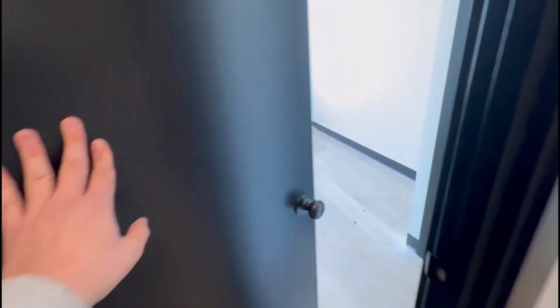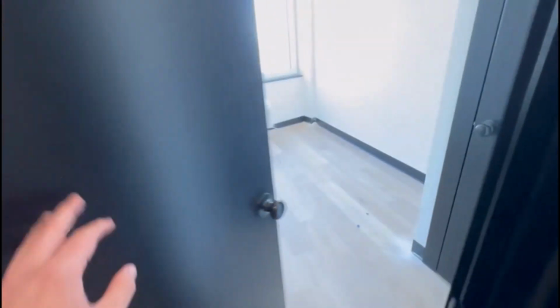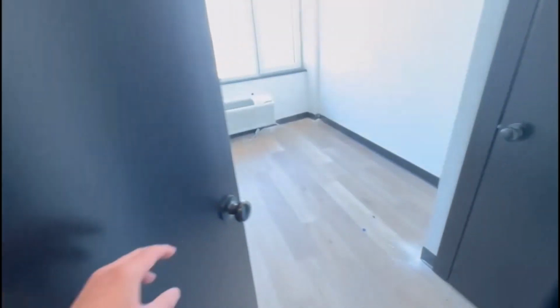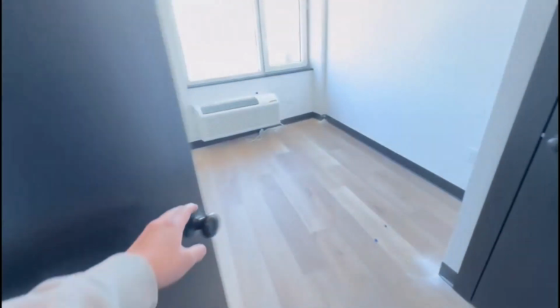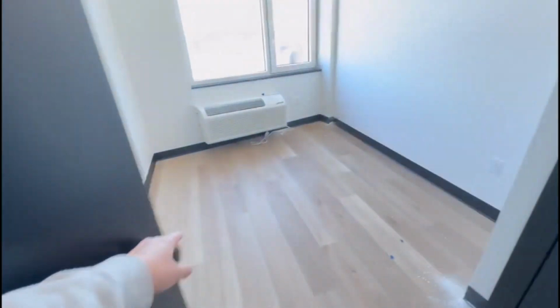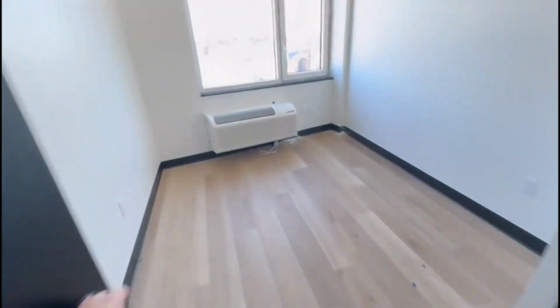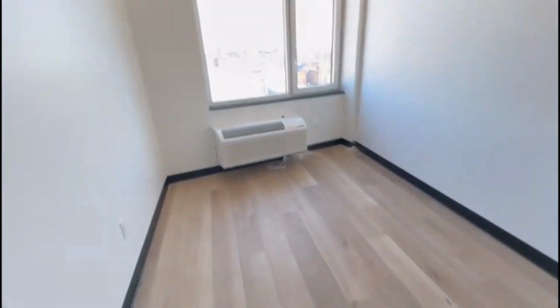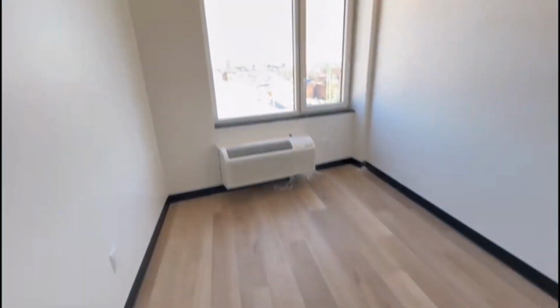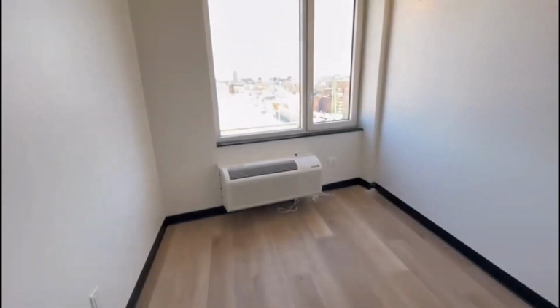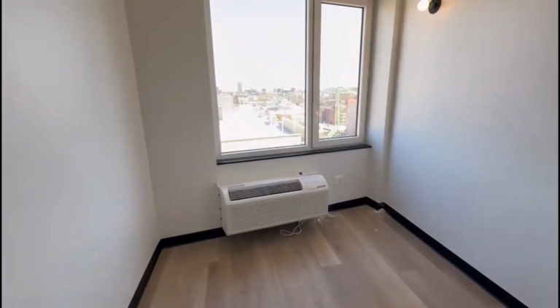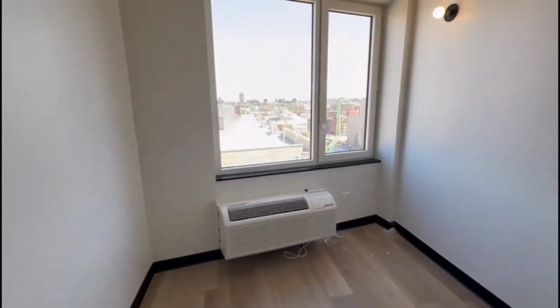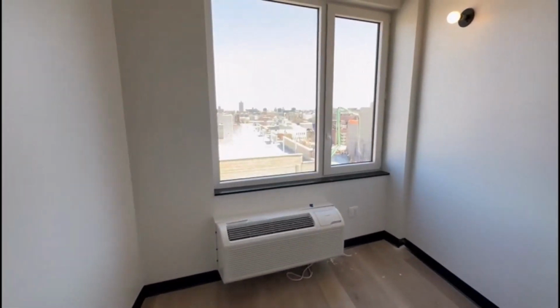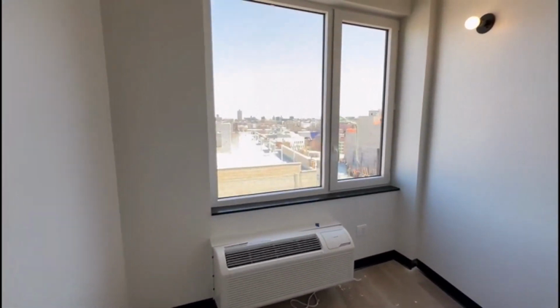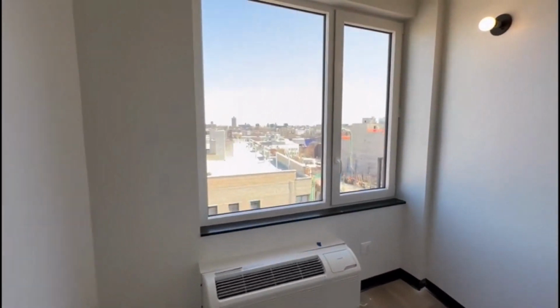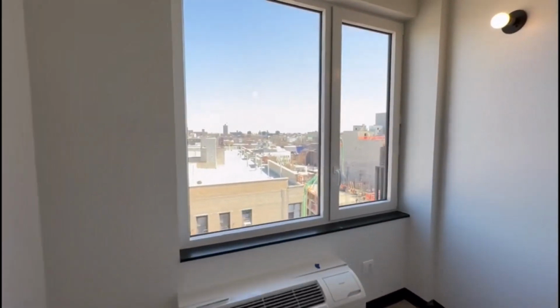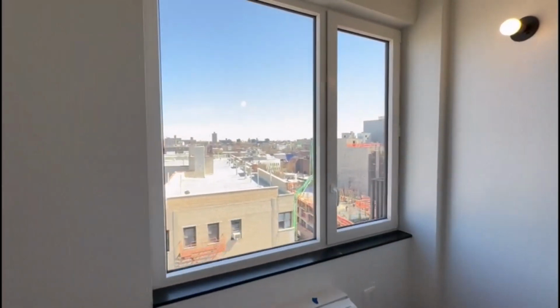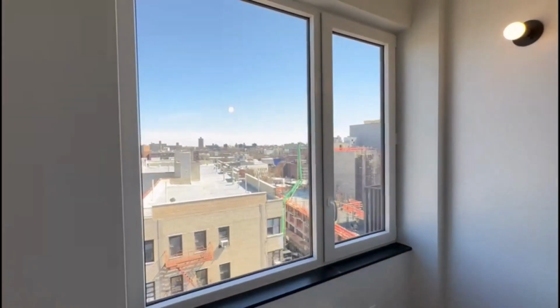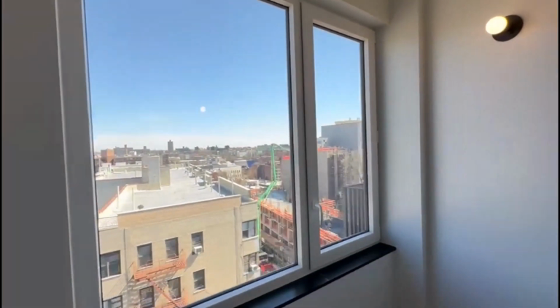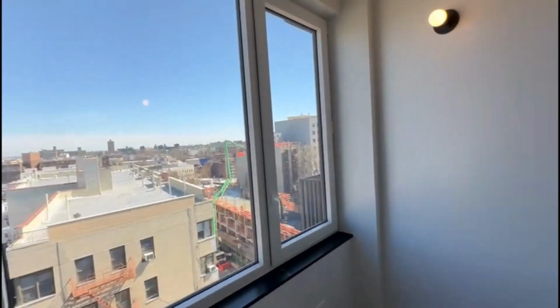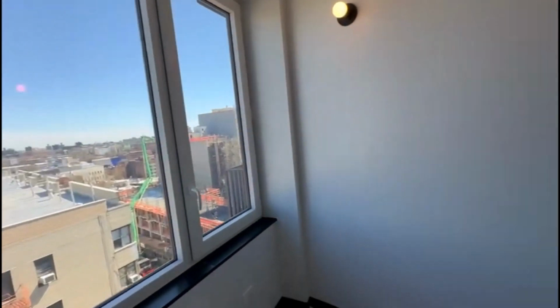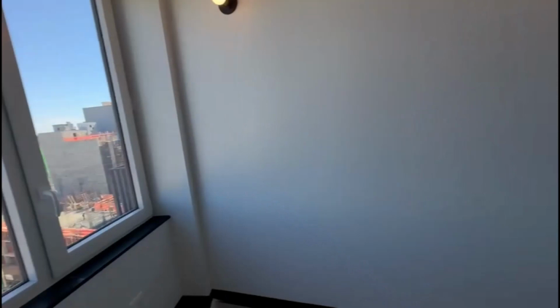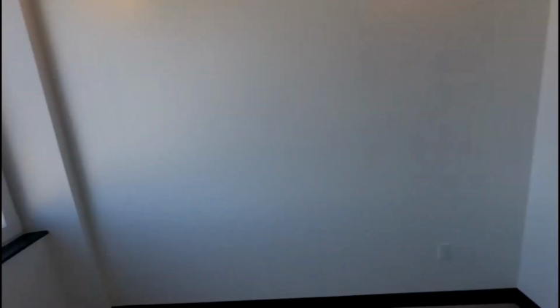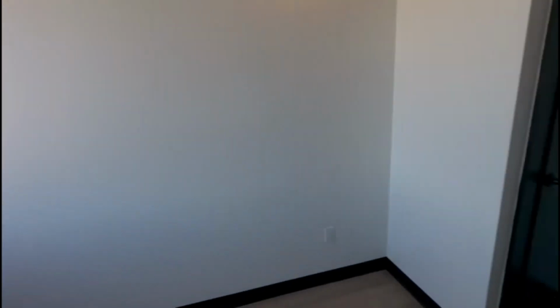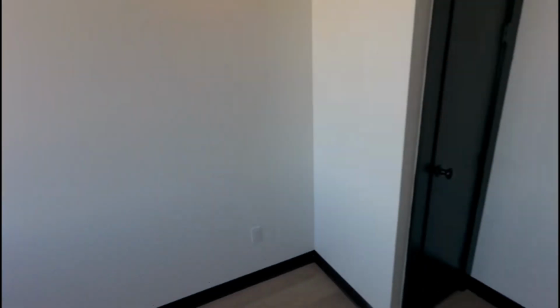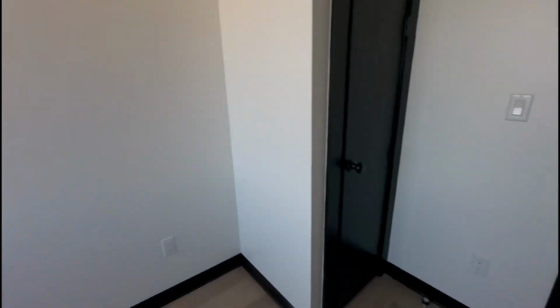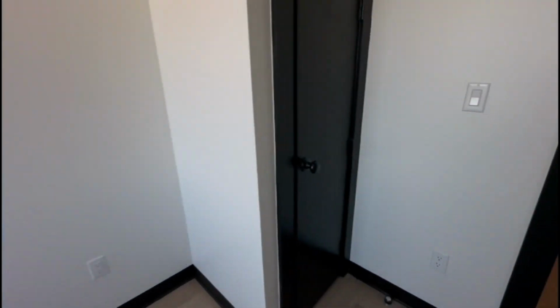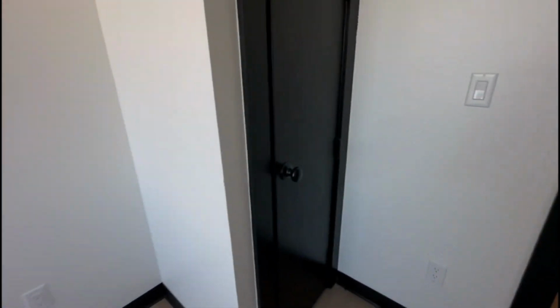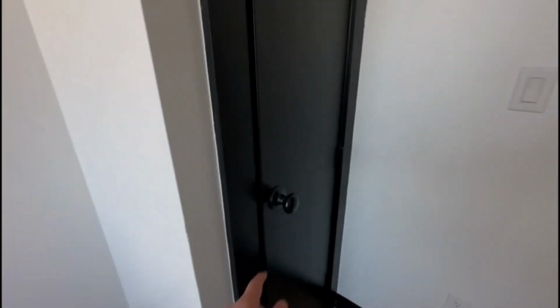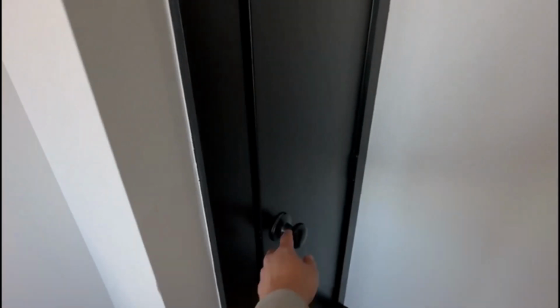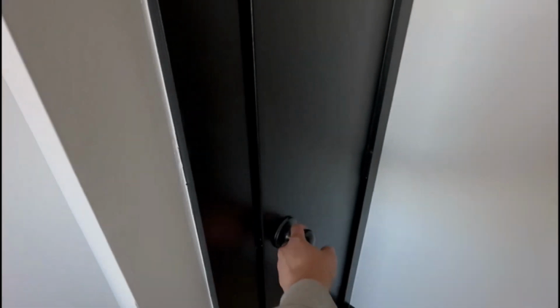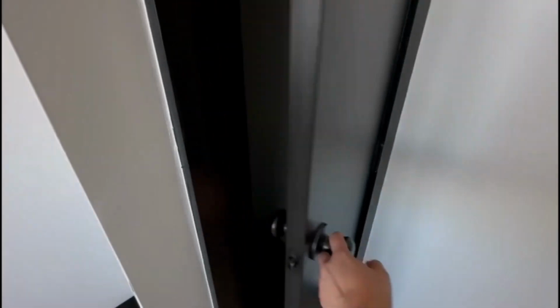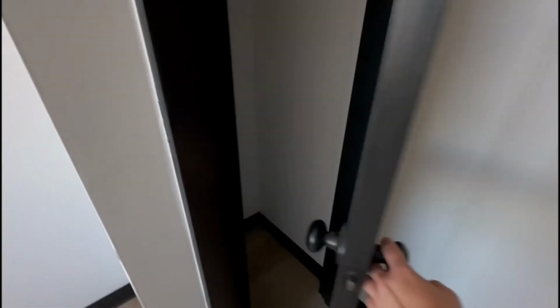Here is the first bedroom. It's a full-size bed, hard window, and closet.